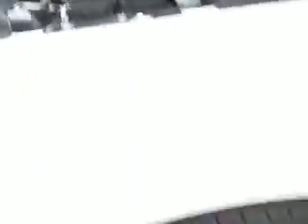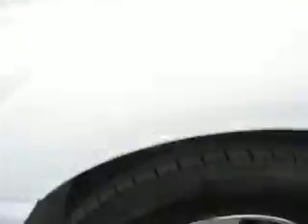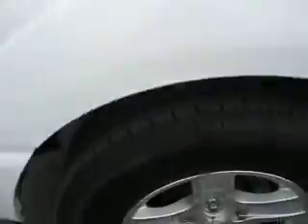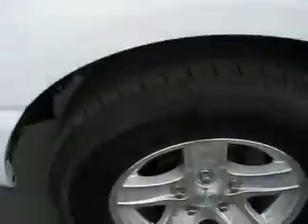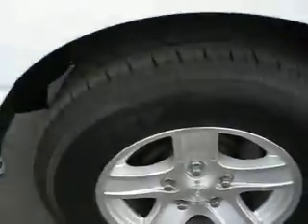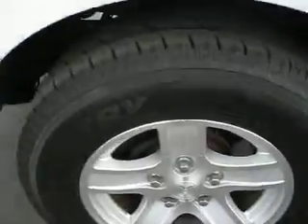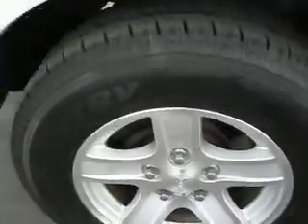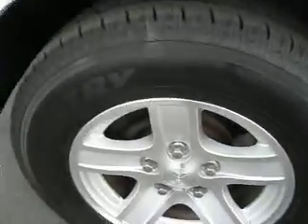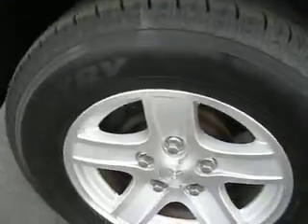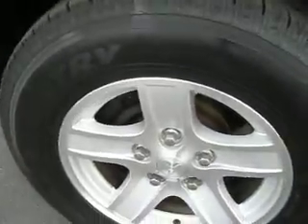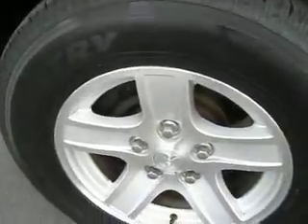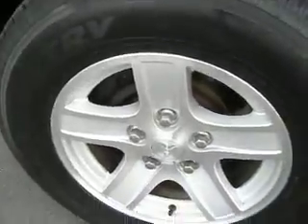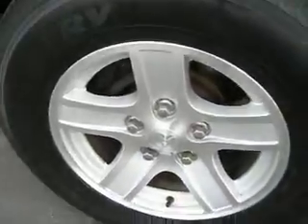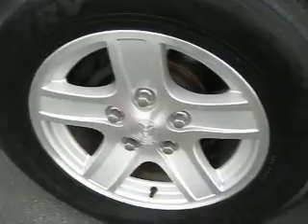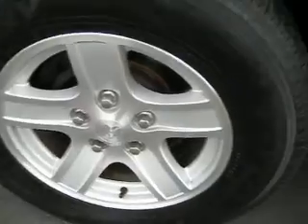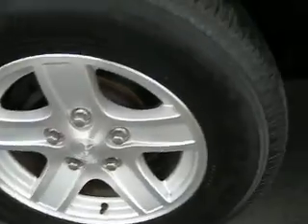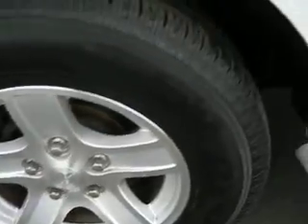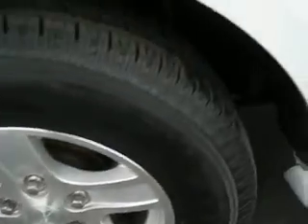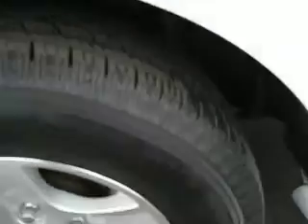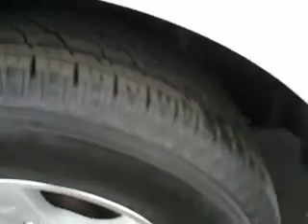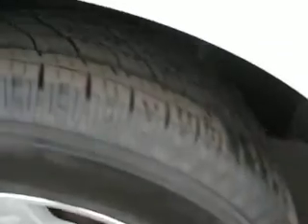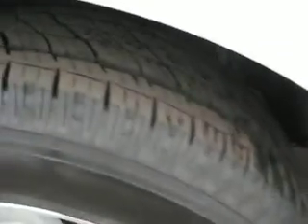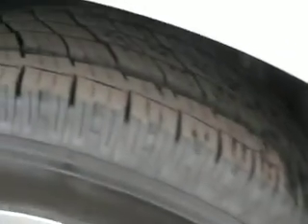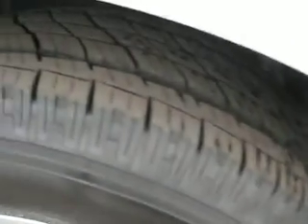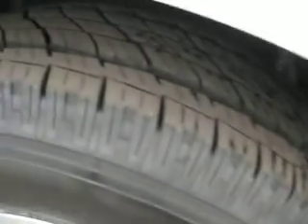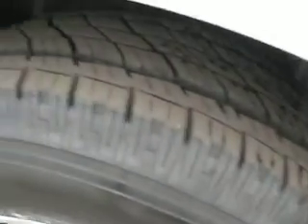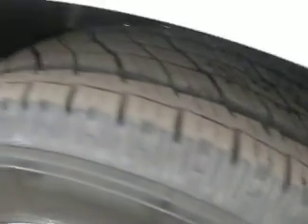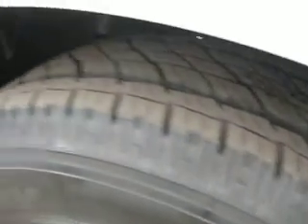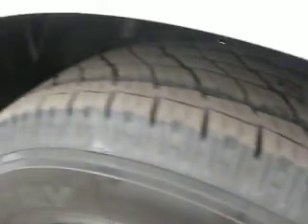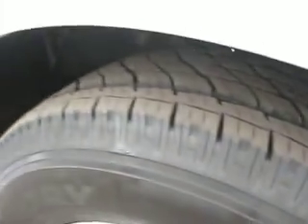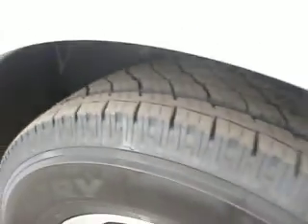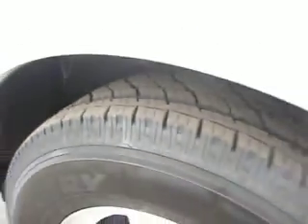It also has 17 inch wheels and the tires are in good condition.